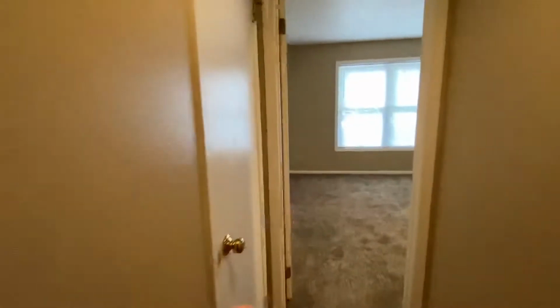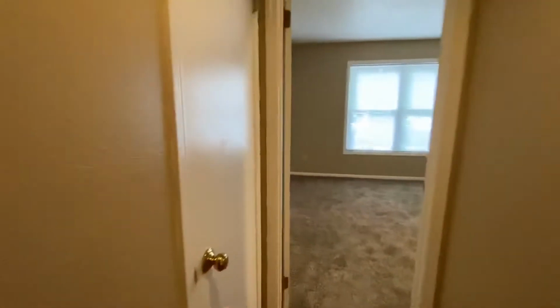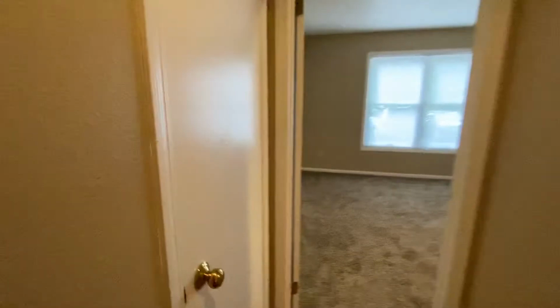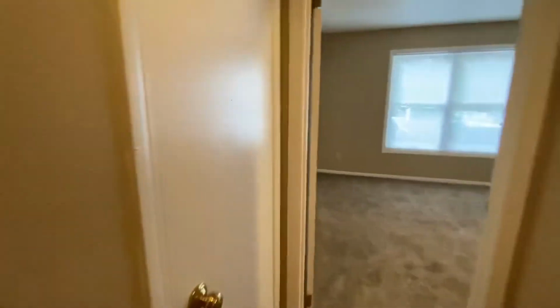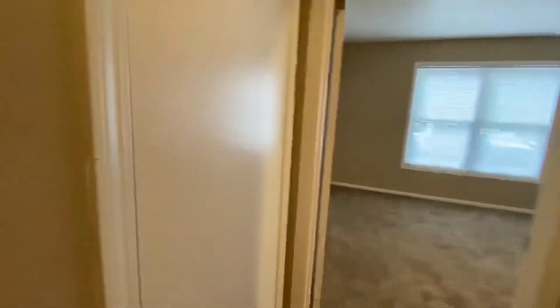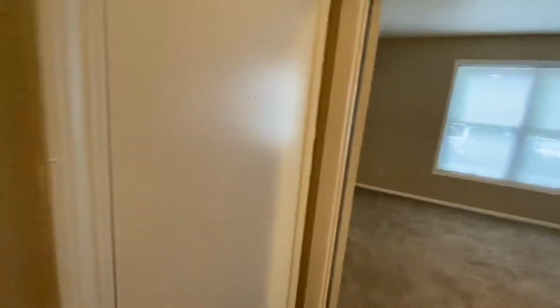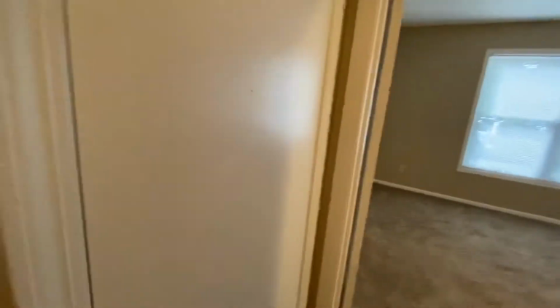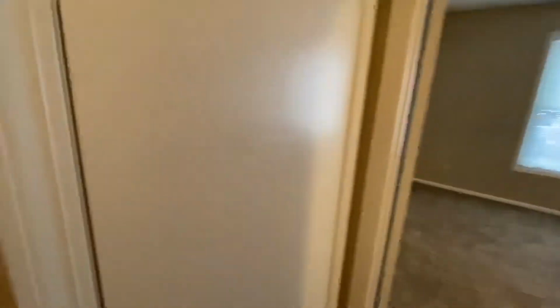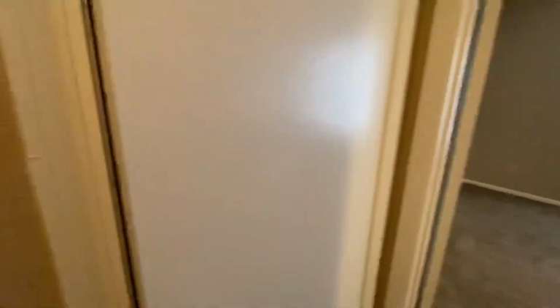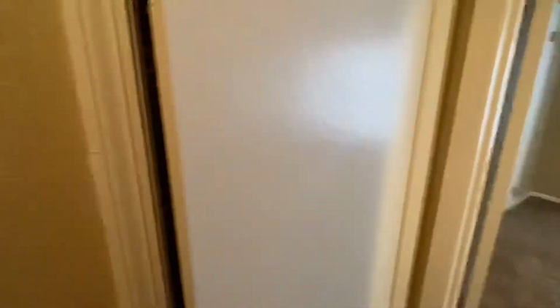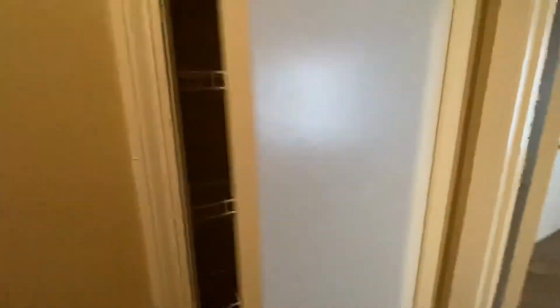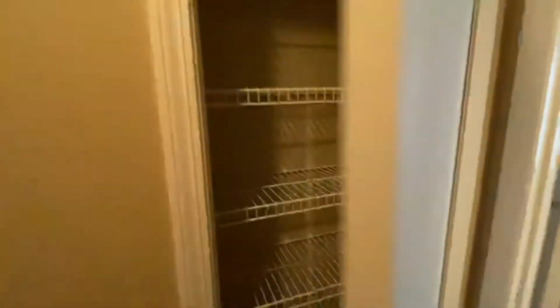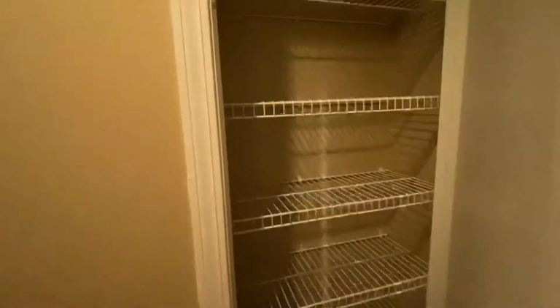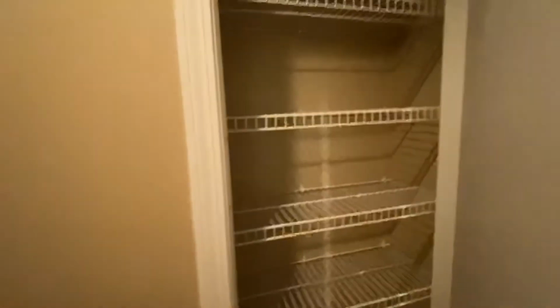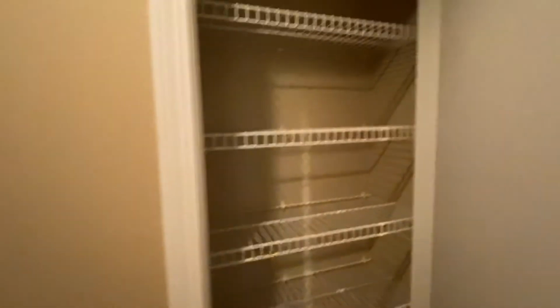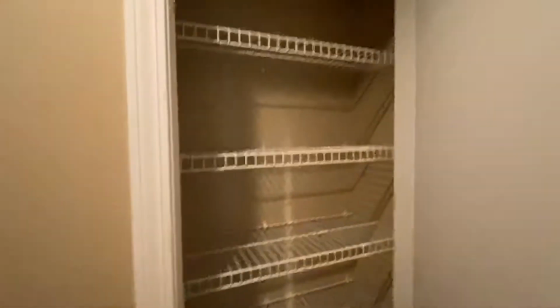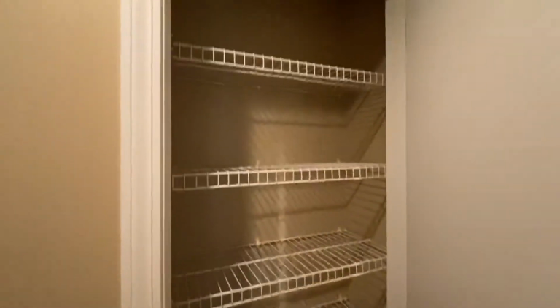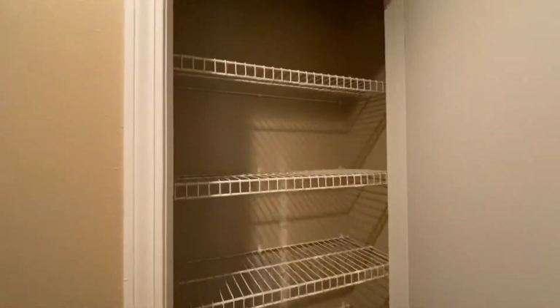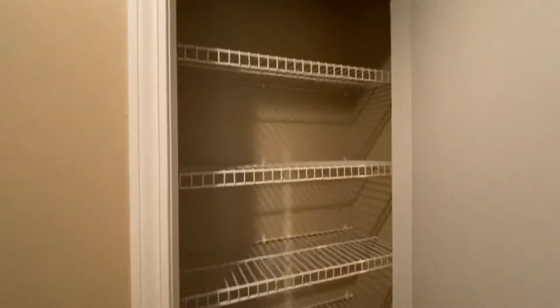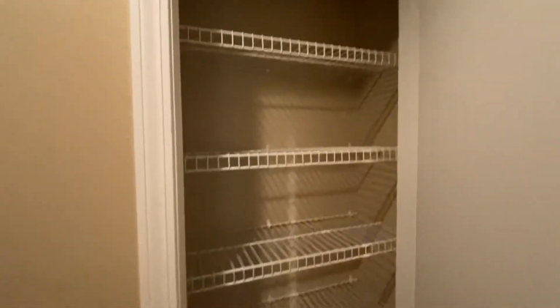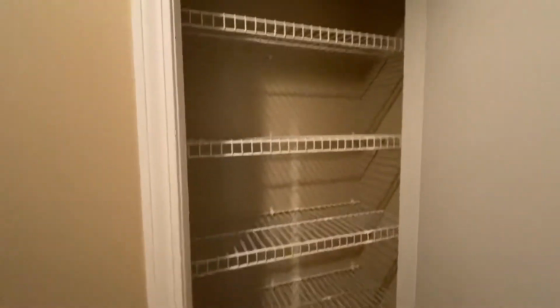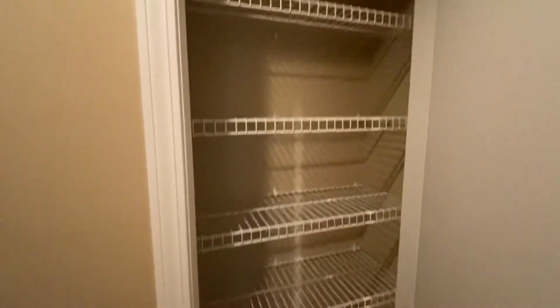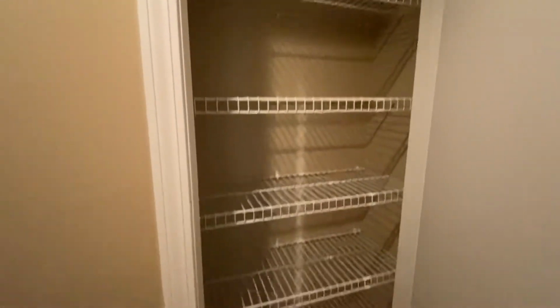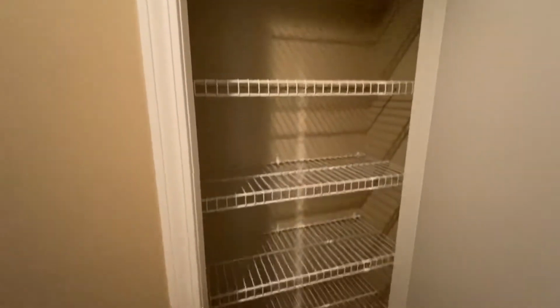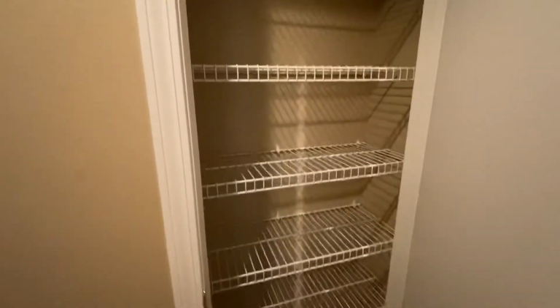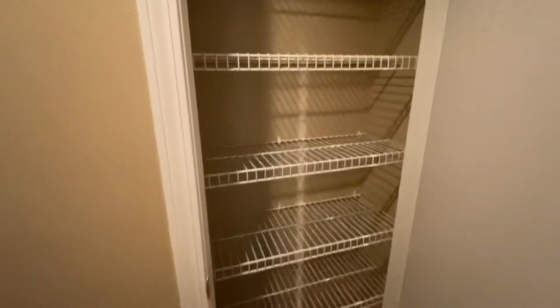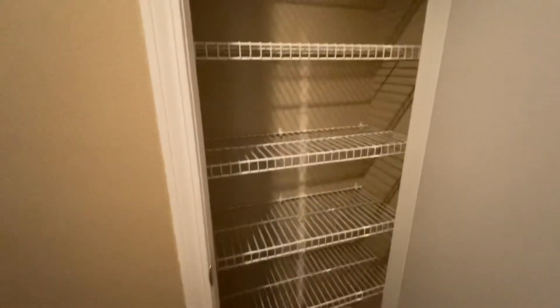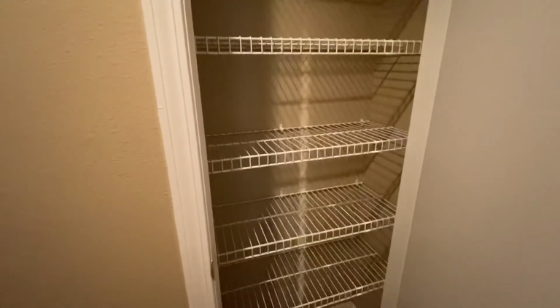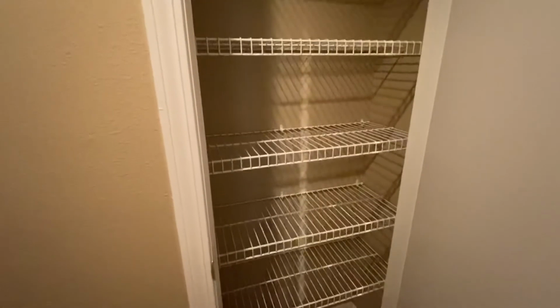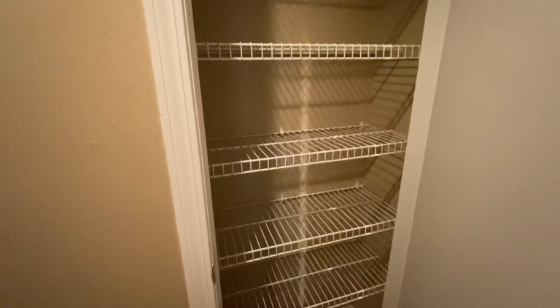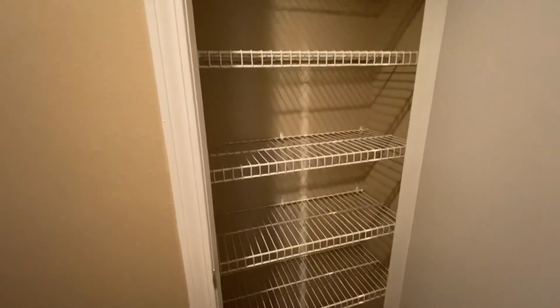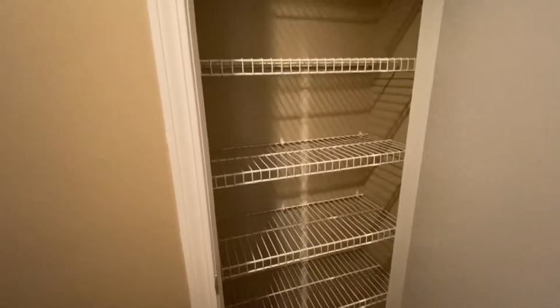And you do have a linen closet here in the hallway with lots of shelving for extra storage.